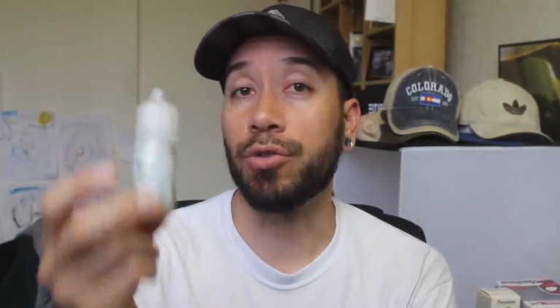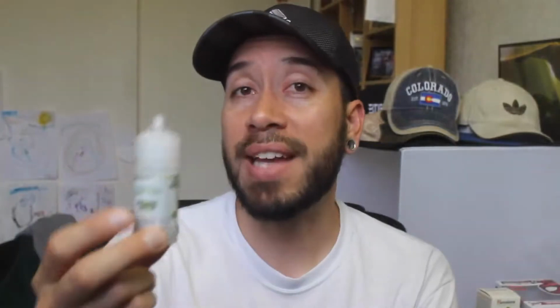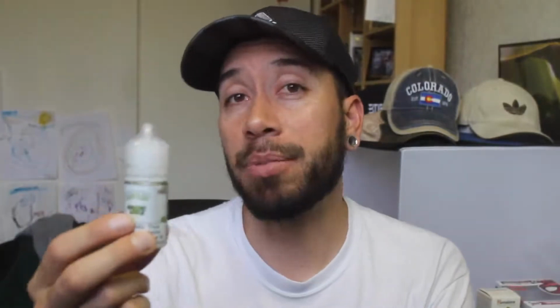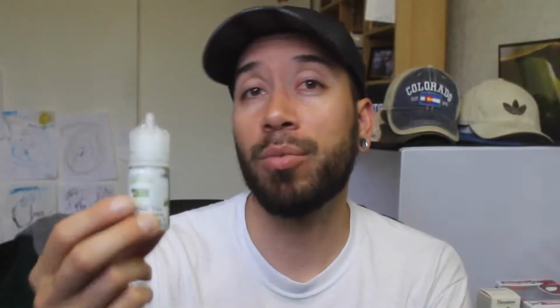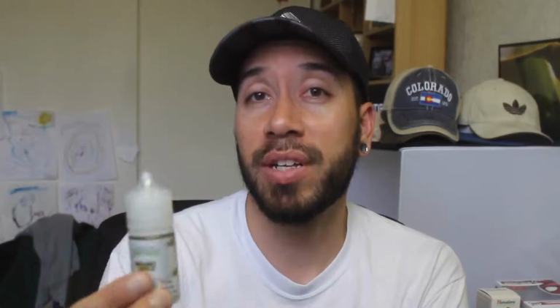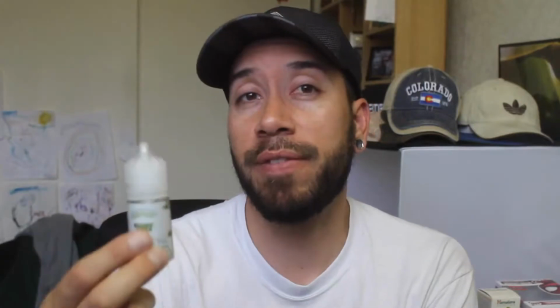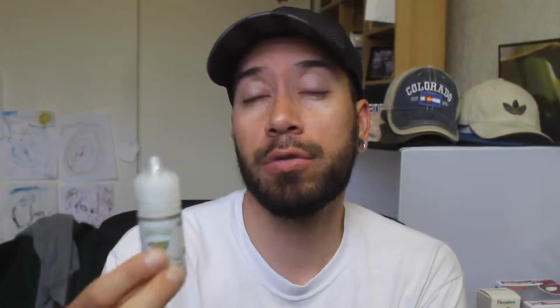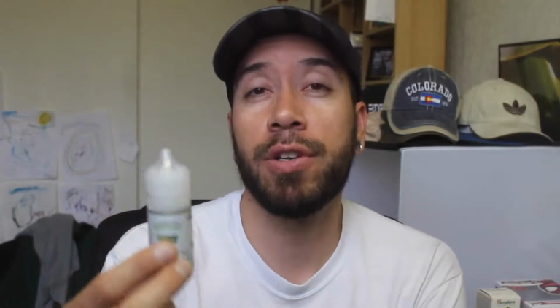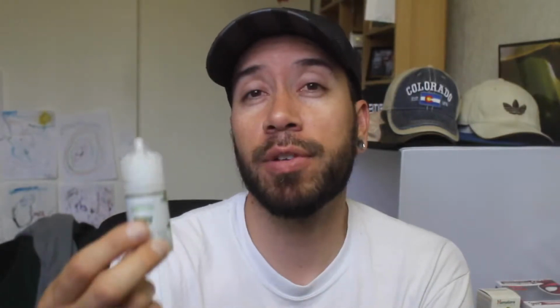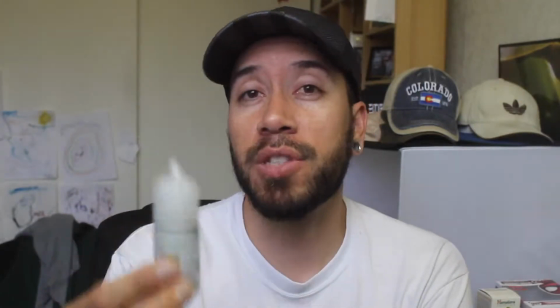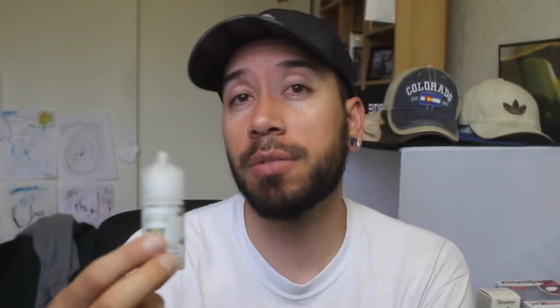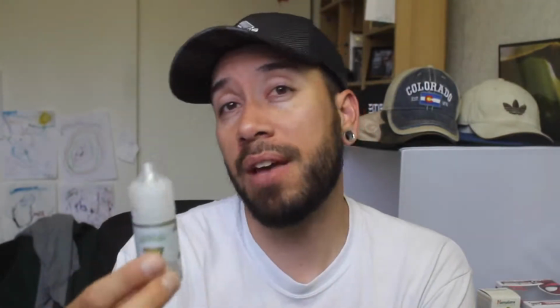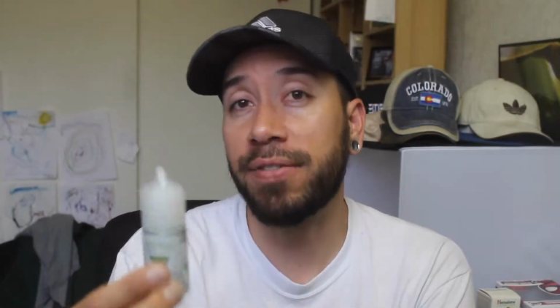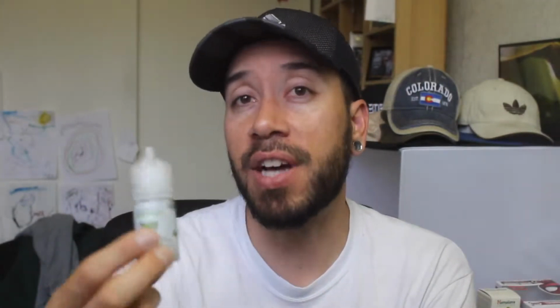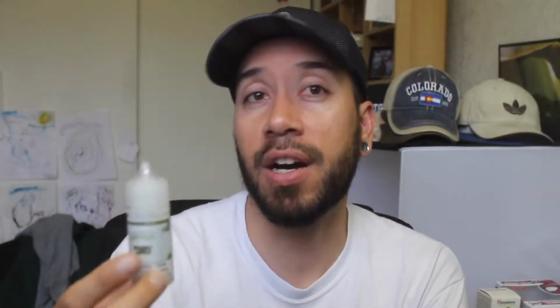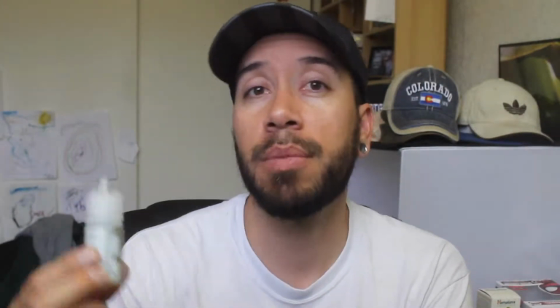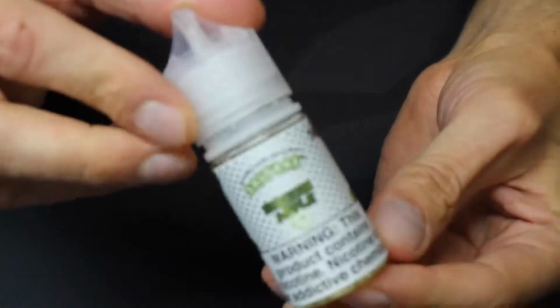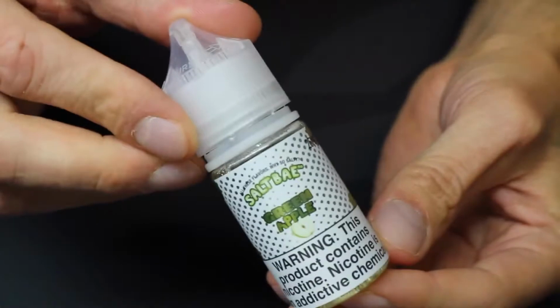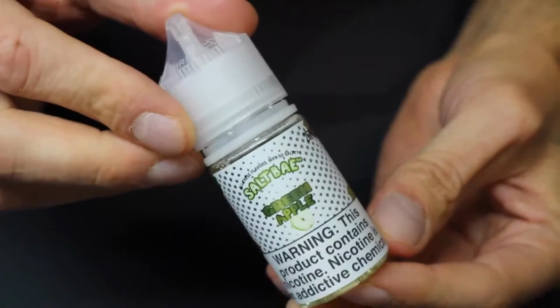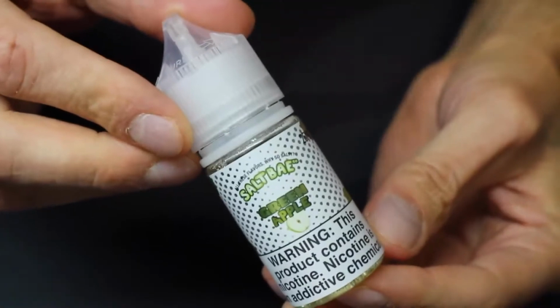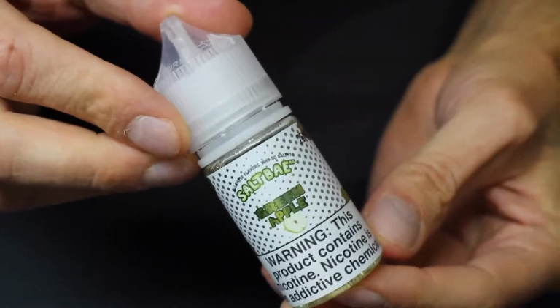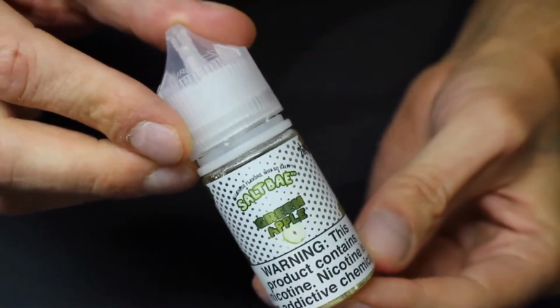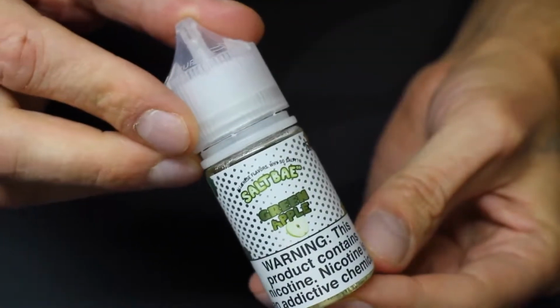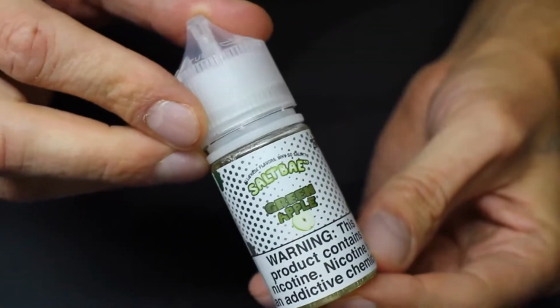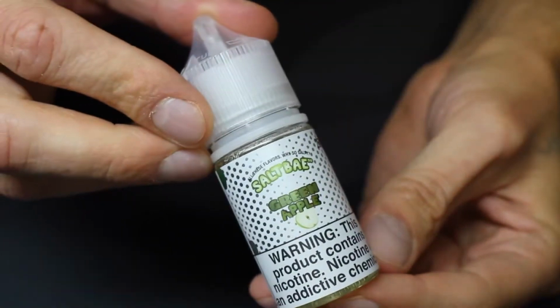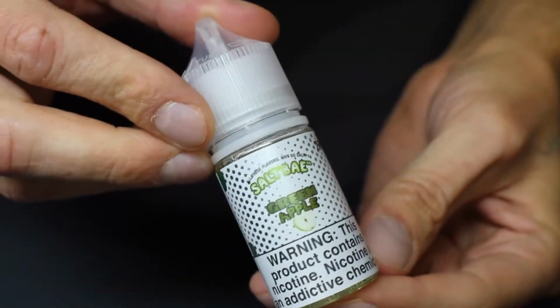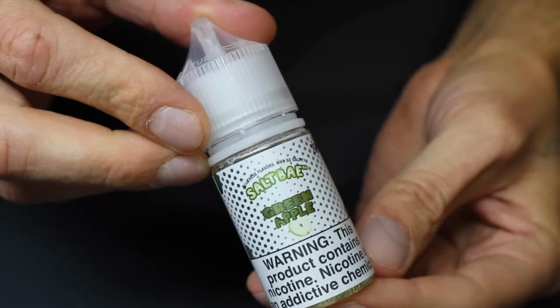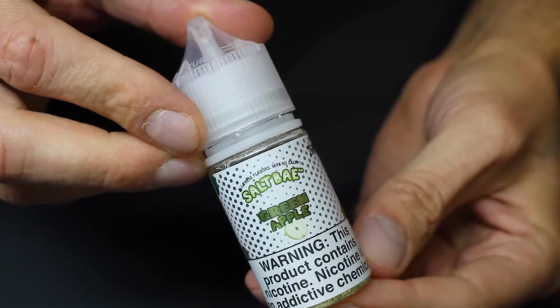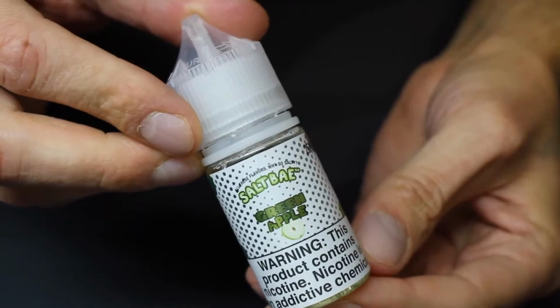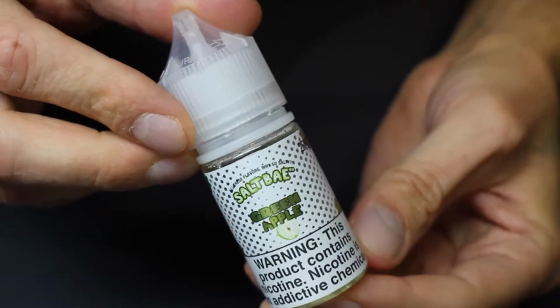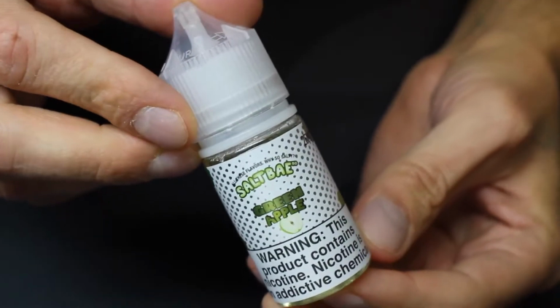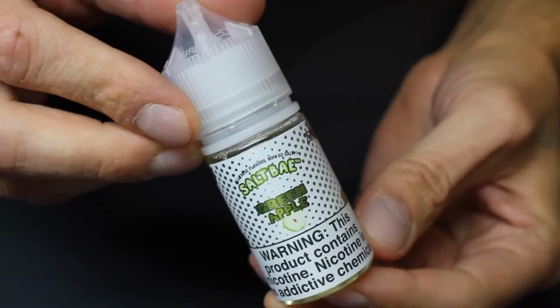Green Apple was sent to me for a review from saltbay50.com. Salt Bay 50 makes high milligram salt-based nicotine, such as for pod systems.